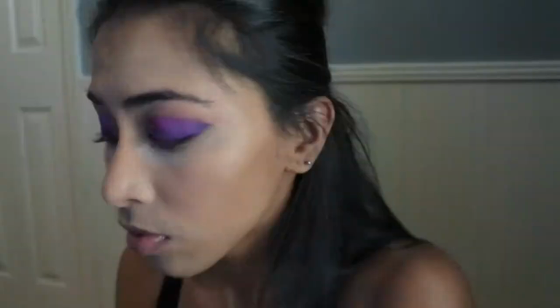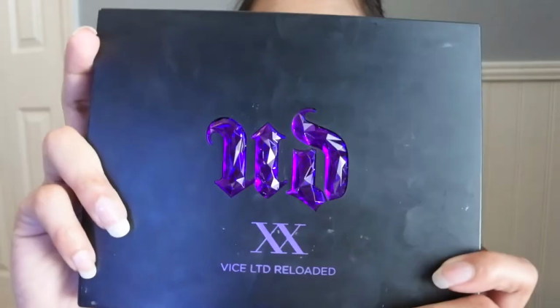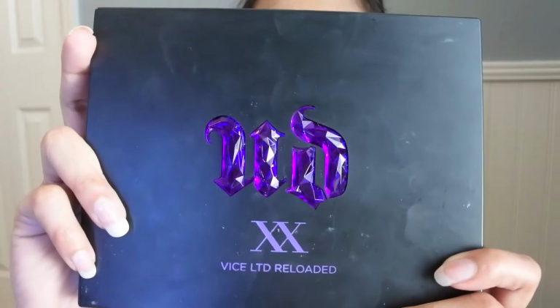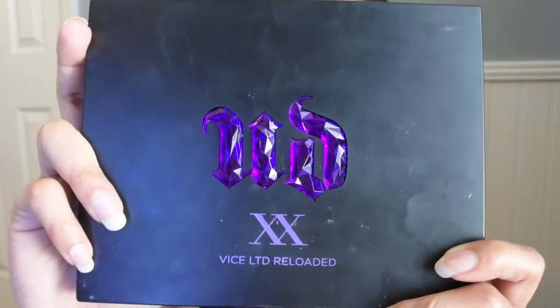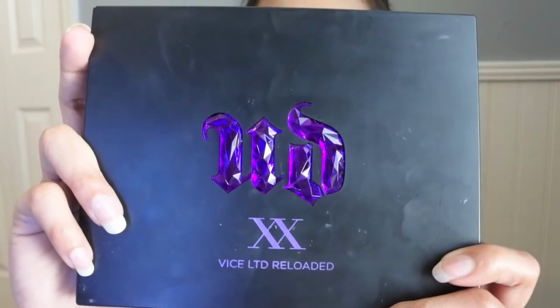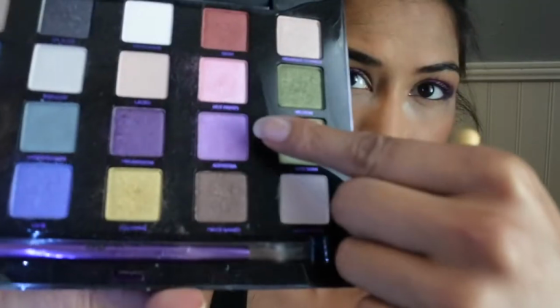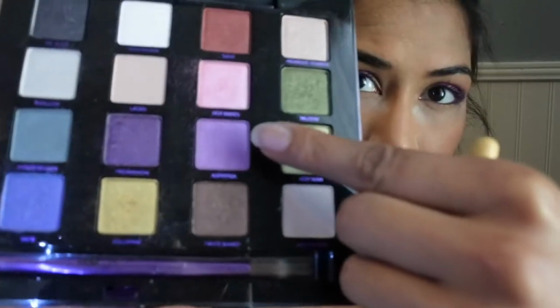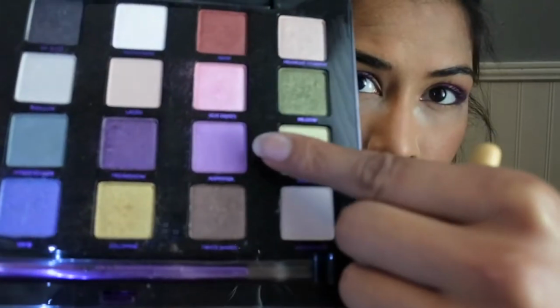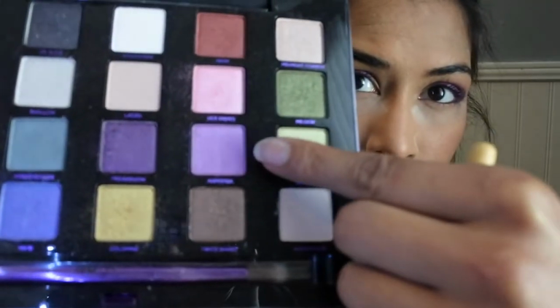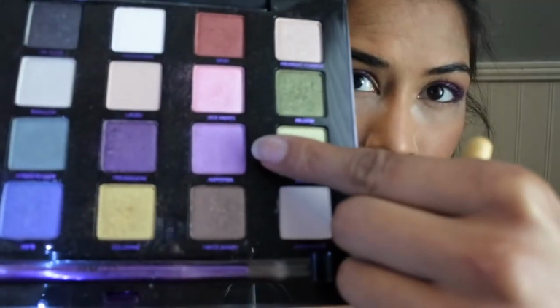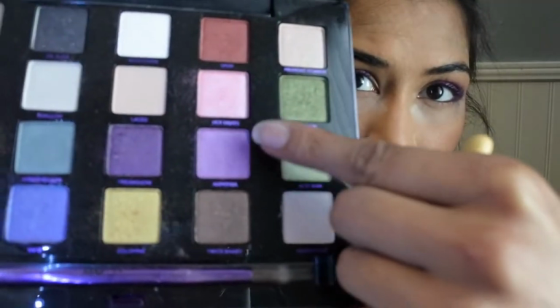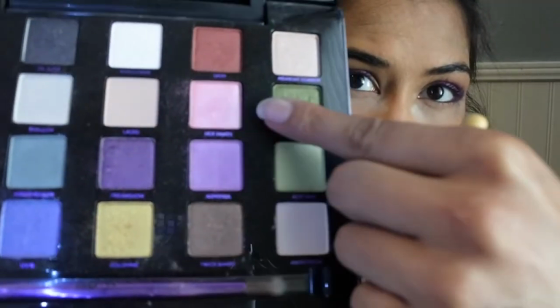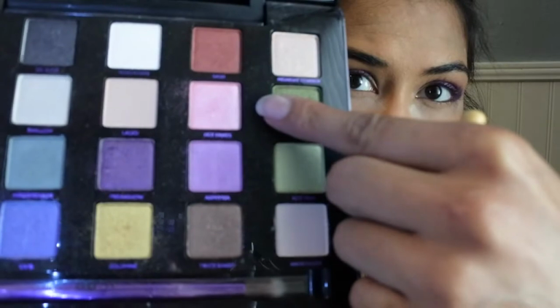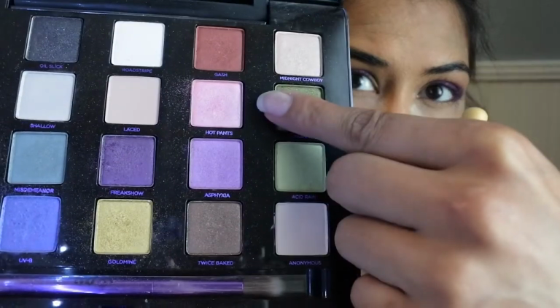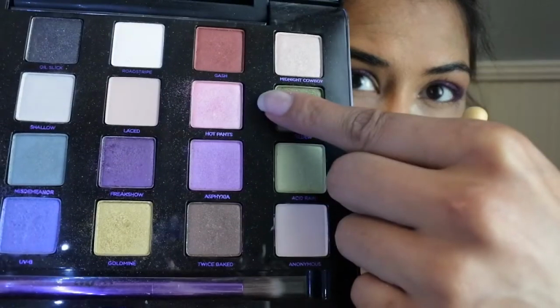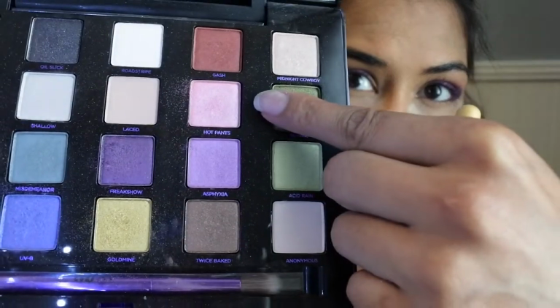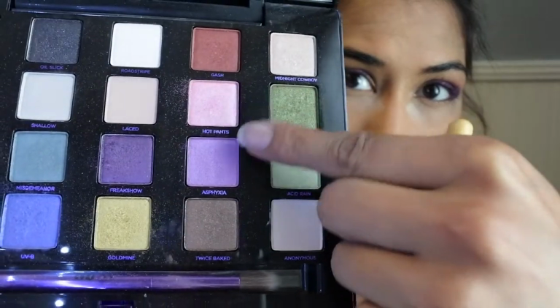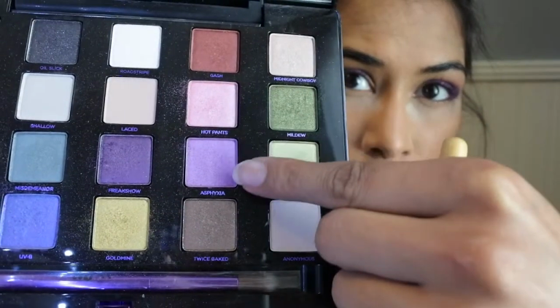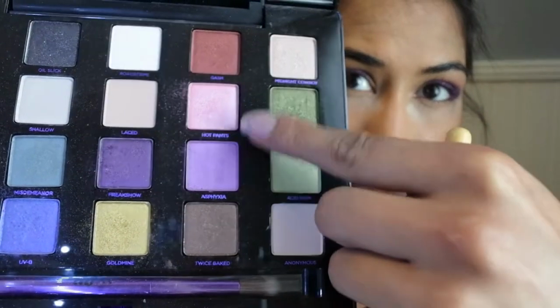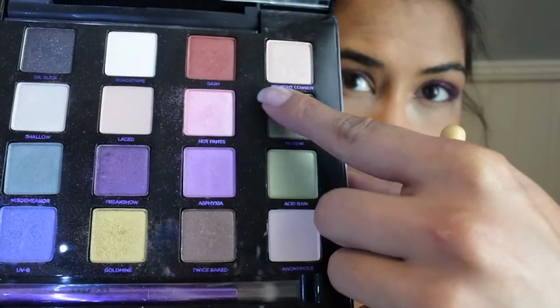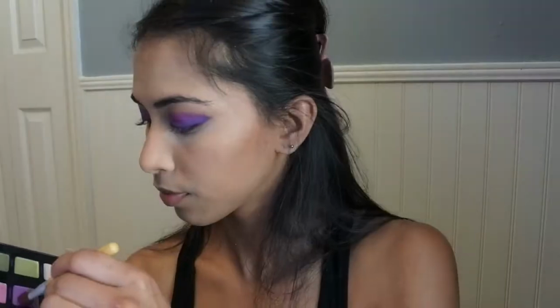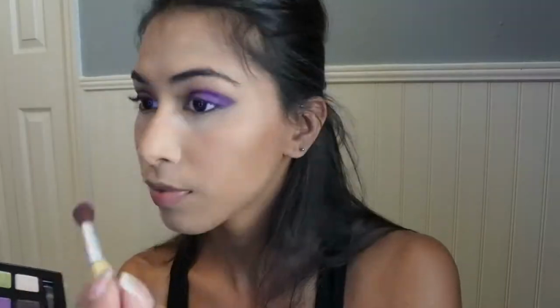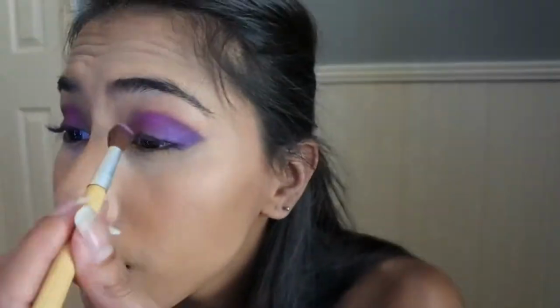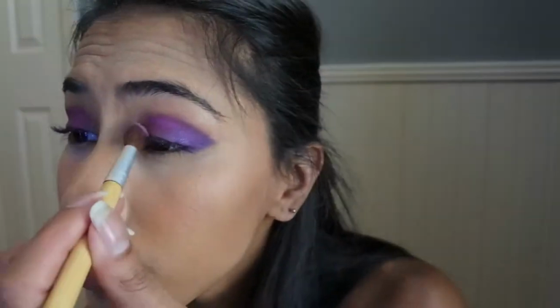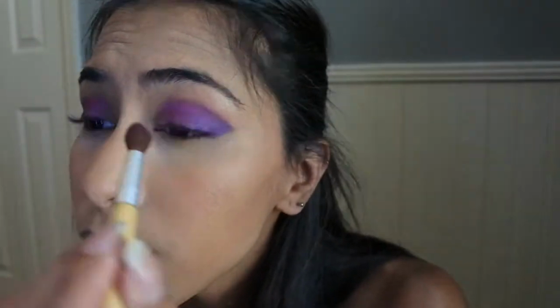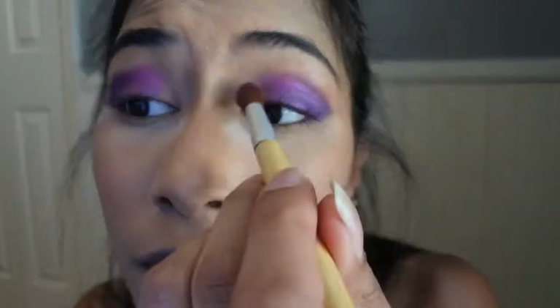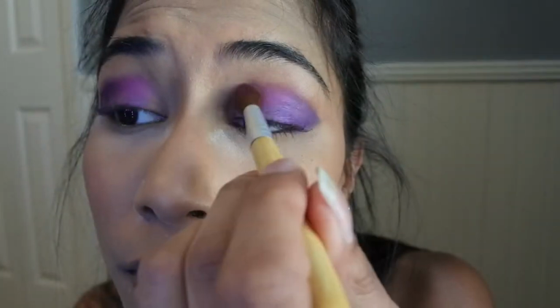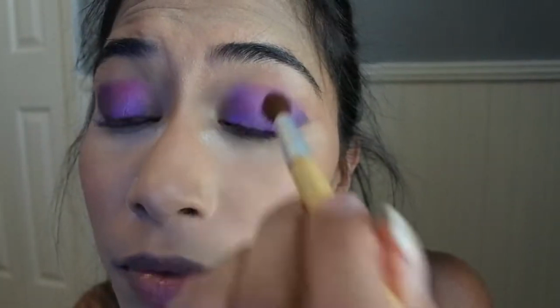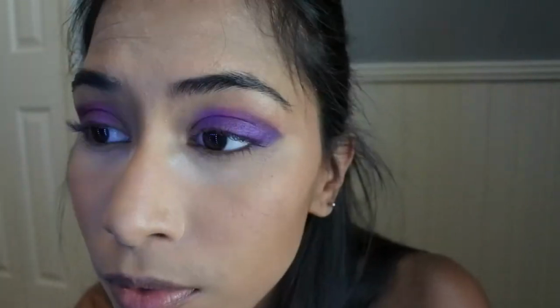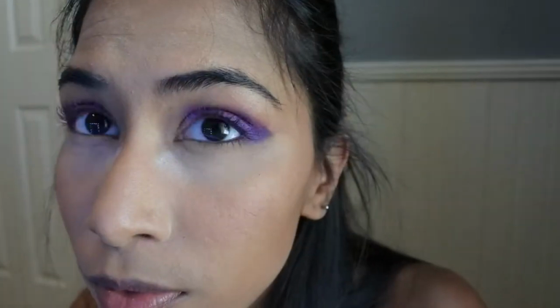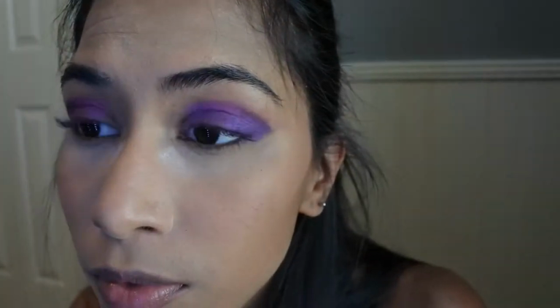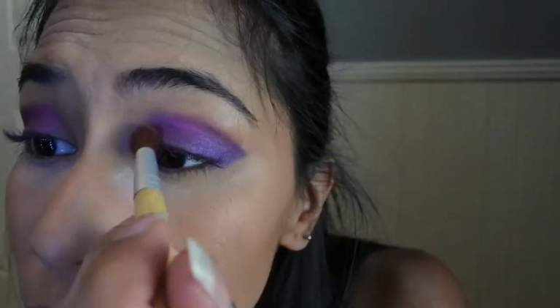Going back to my Vice Reload Palette, I'll be using shades Asphyxia and Hot Pants for the inner corner of my eyelids.